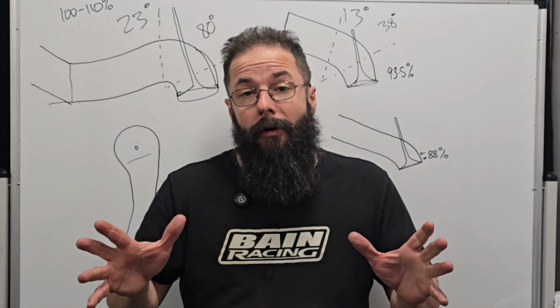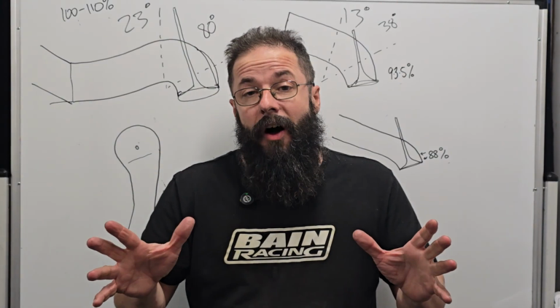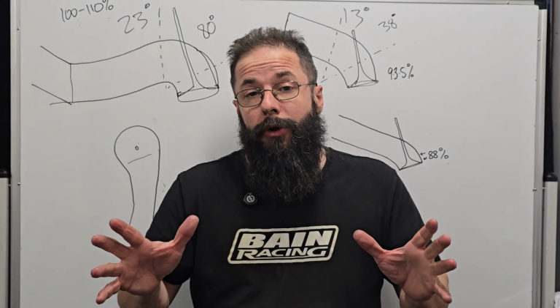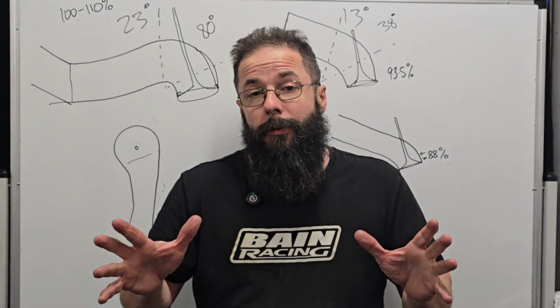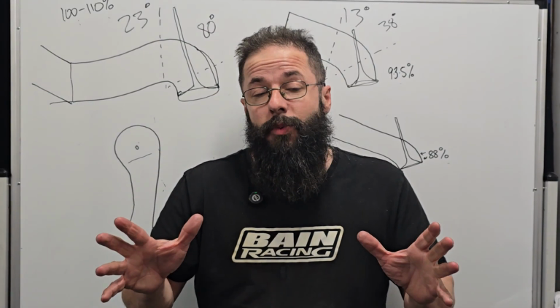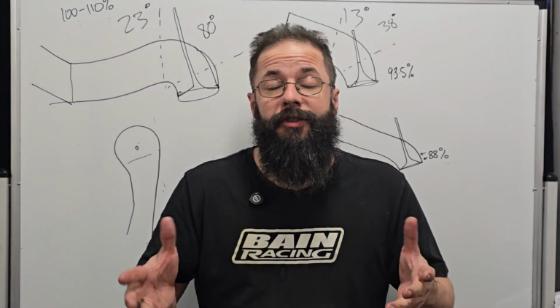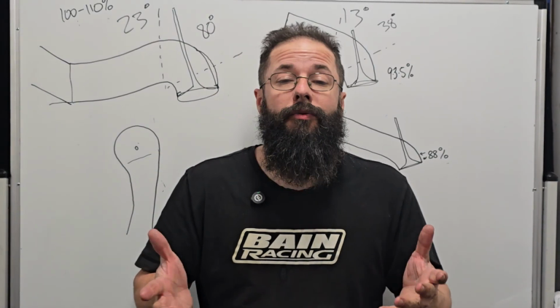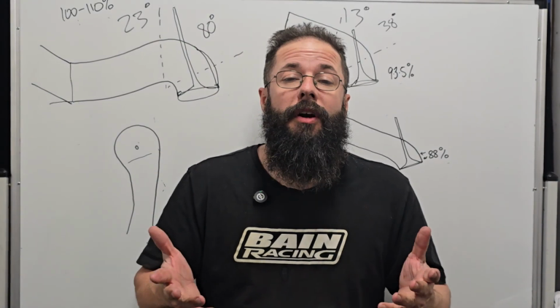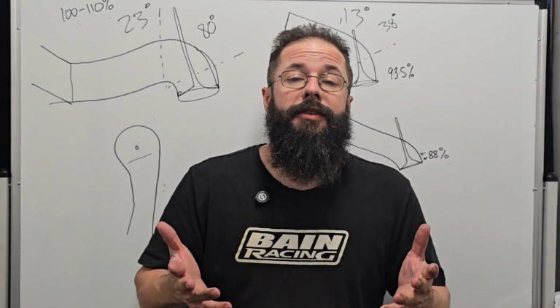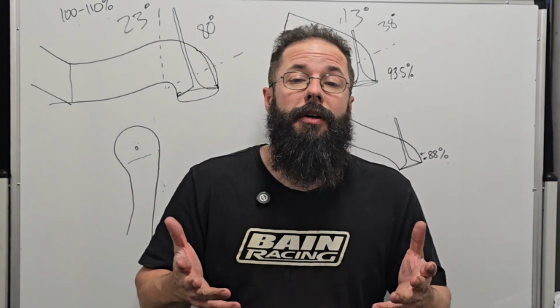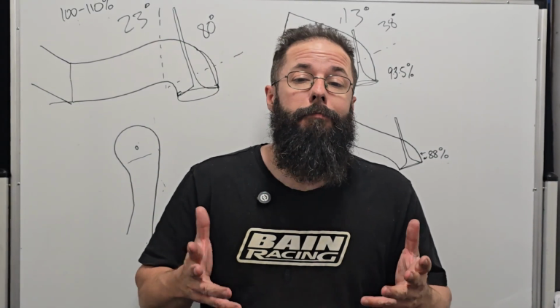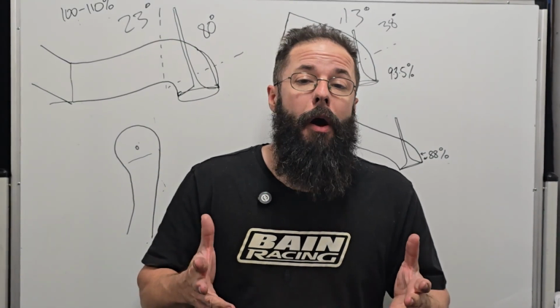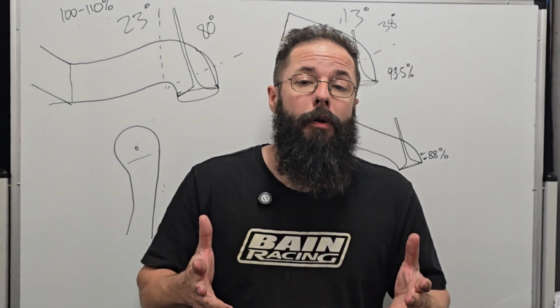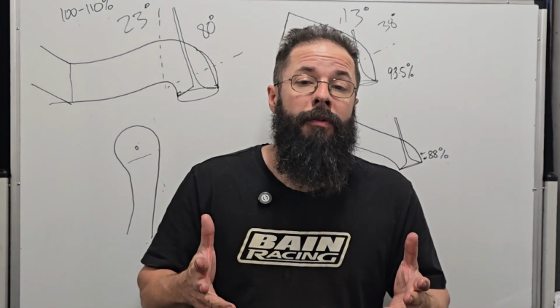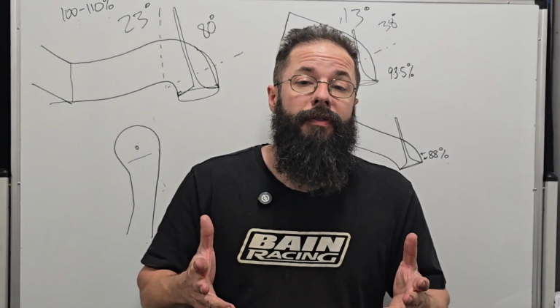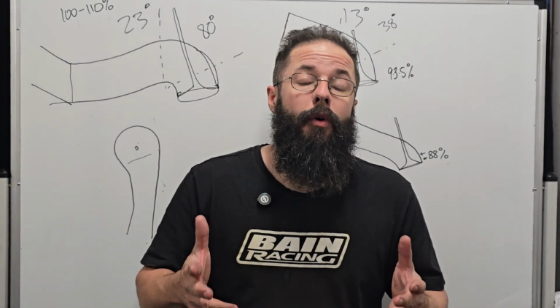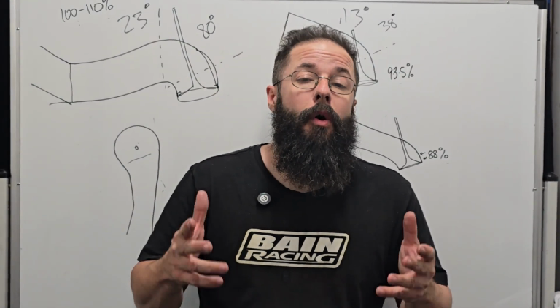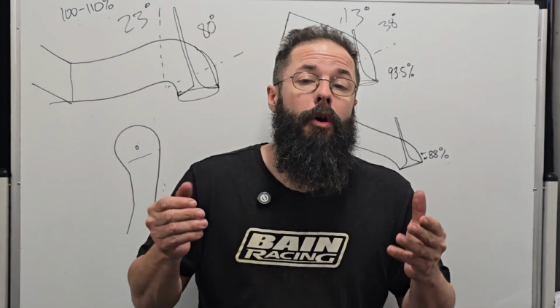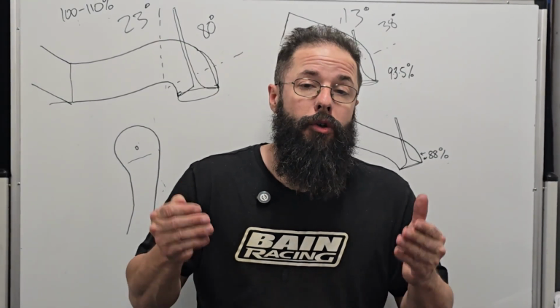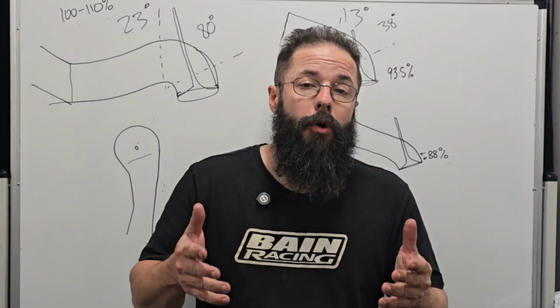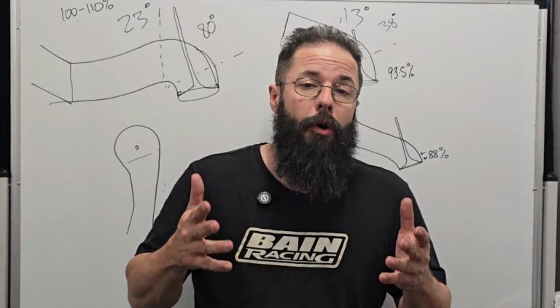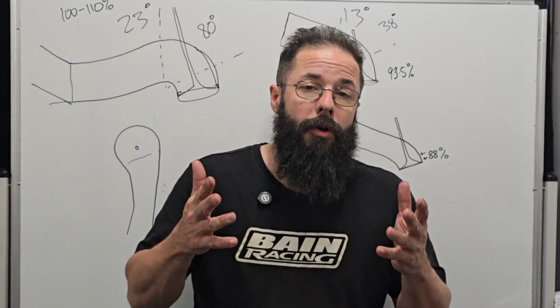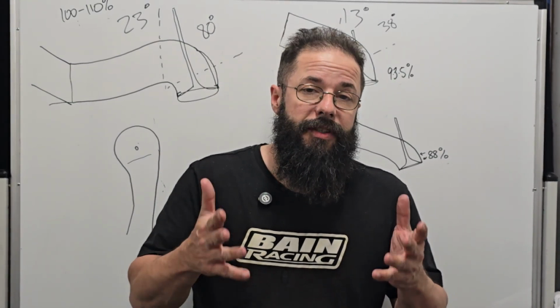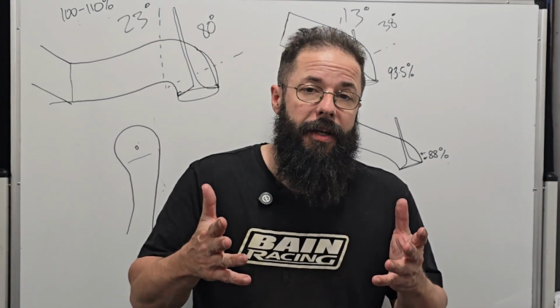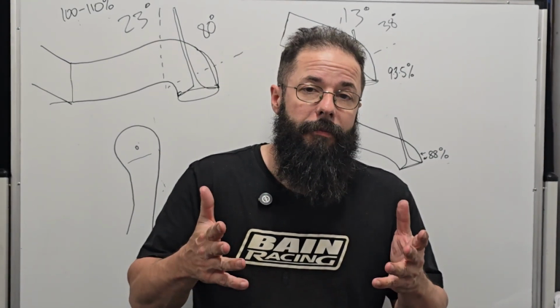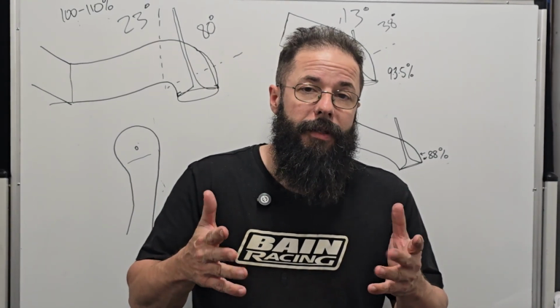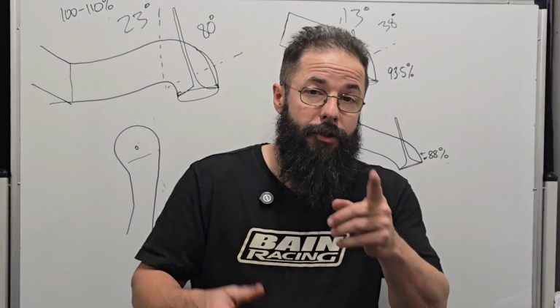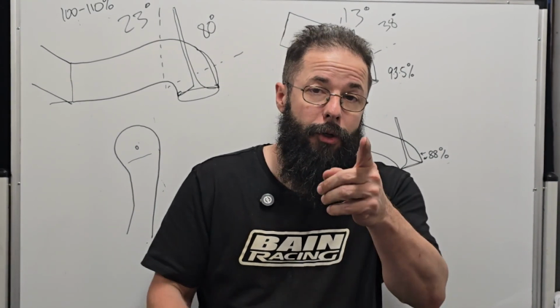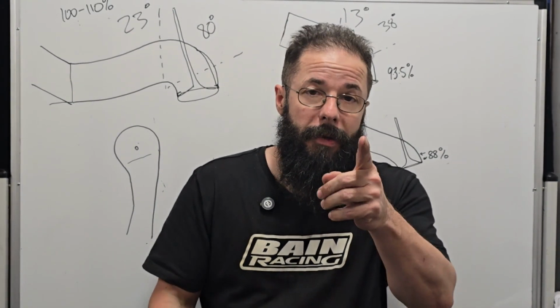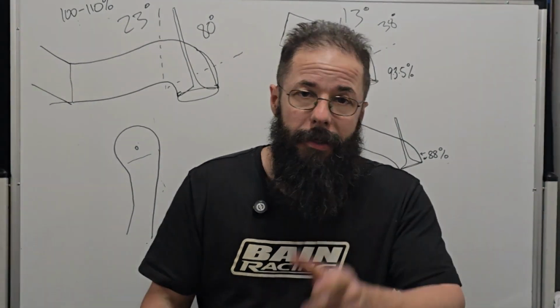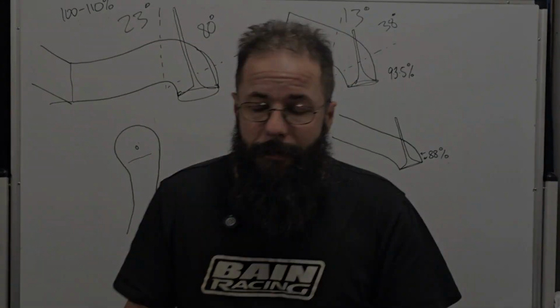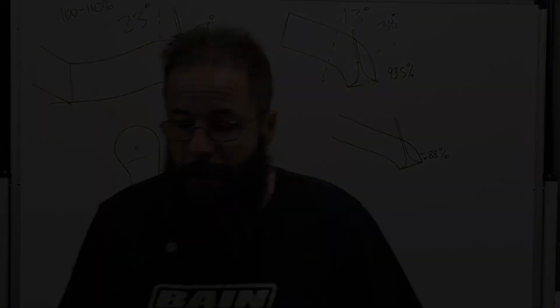Bowl volumes. What's the right size bowl for your setup? Let's talk about it.